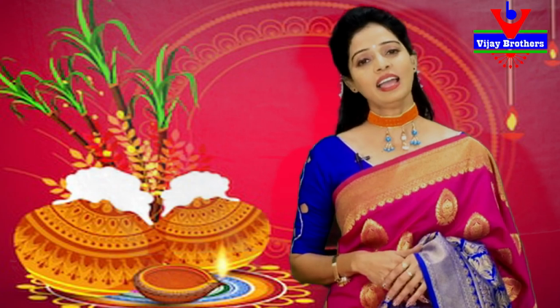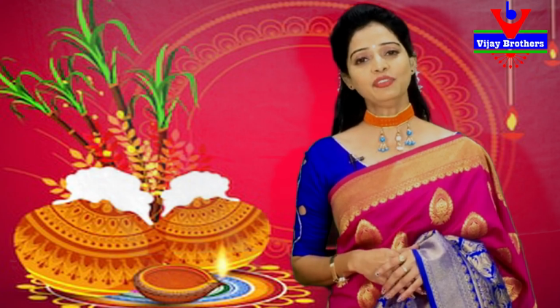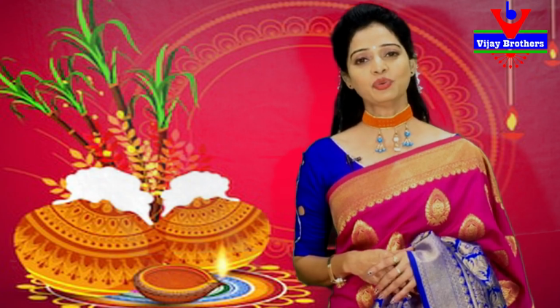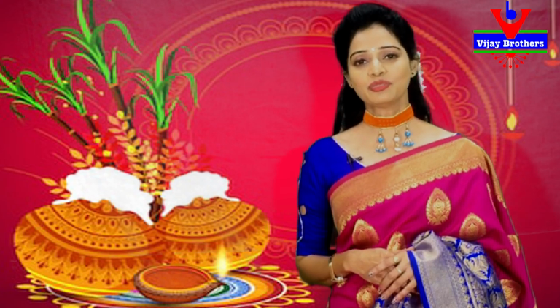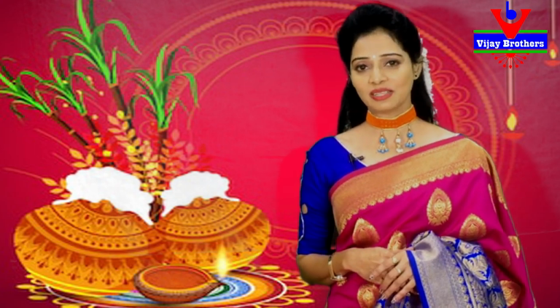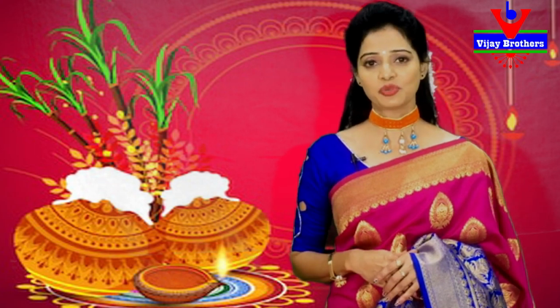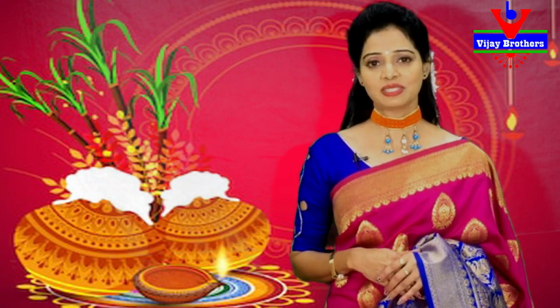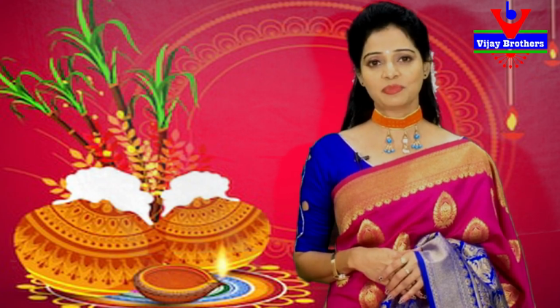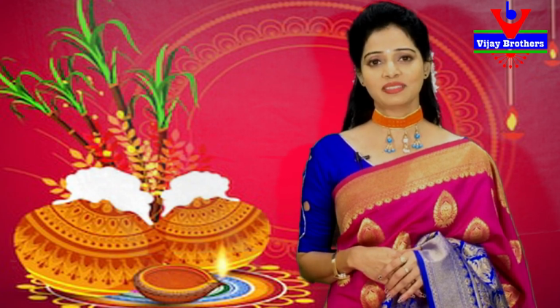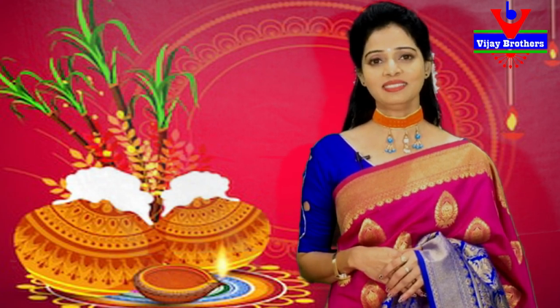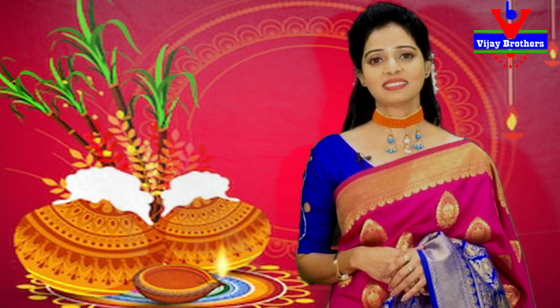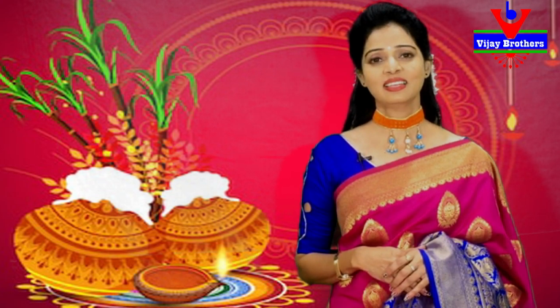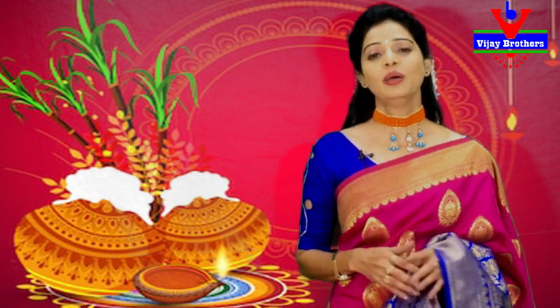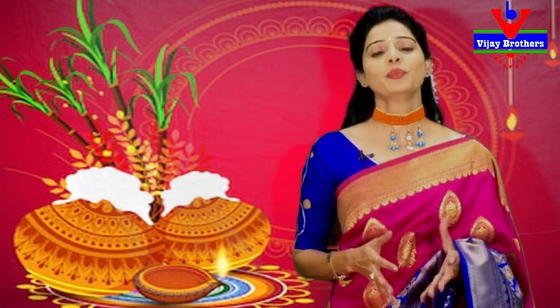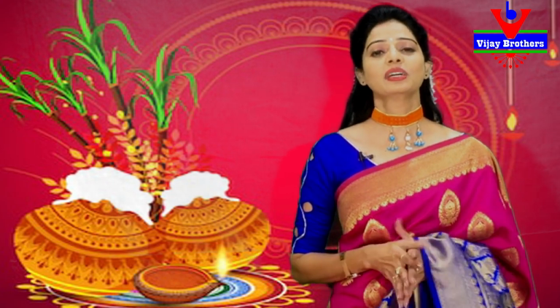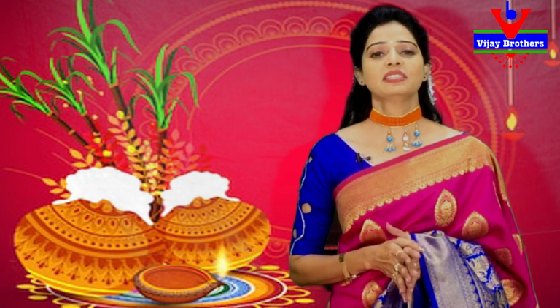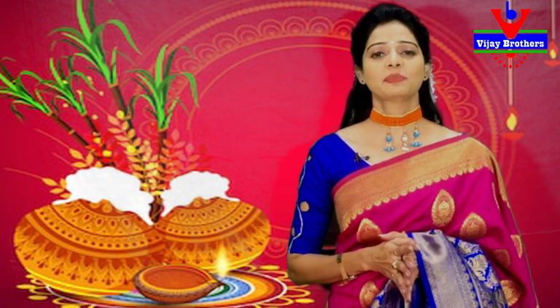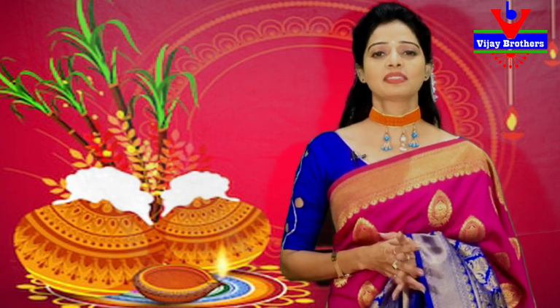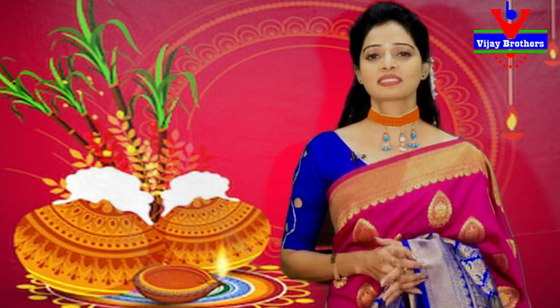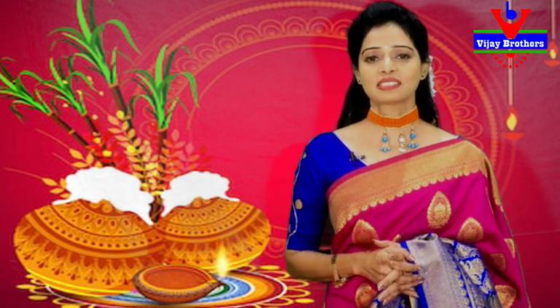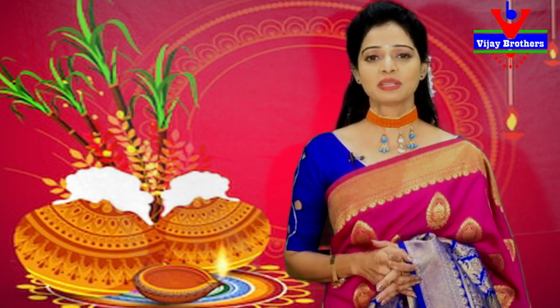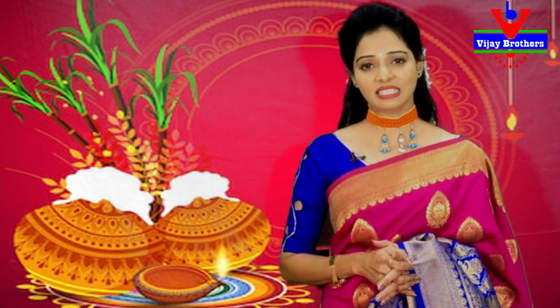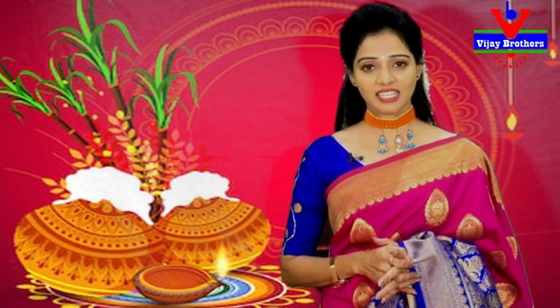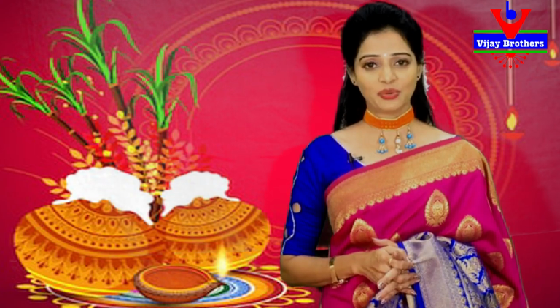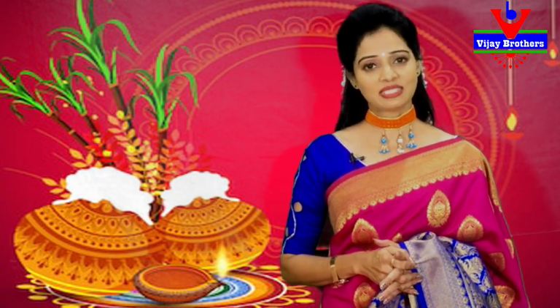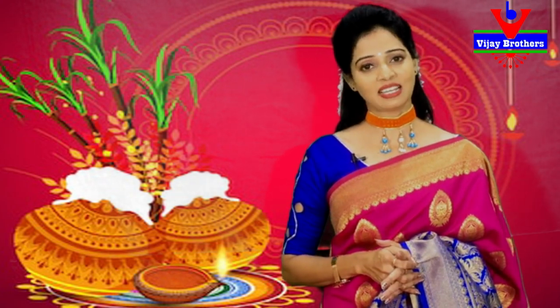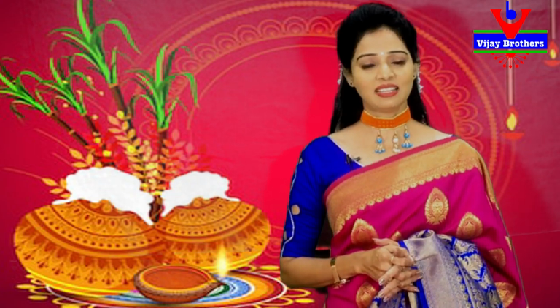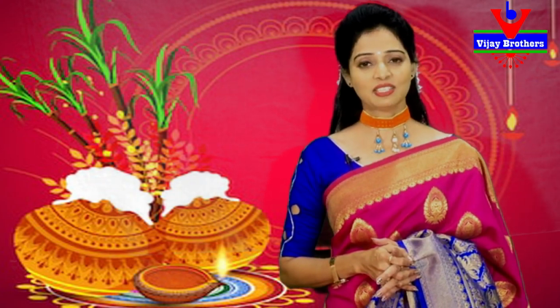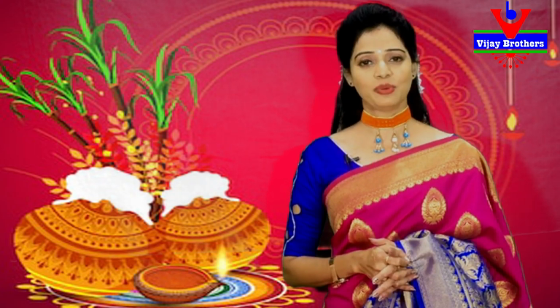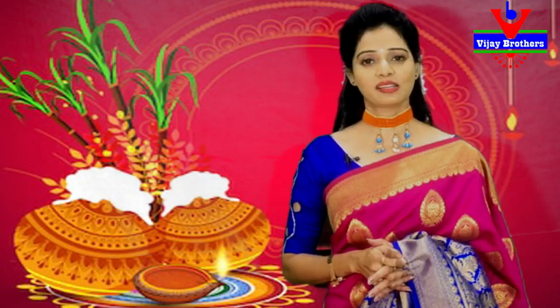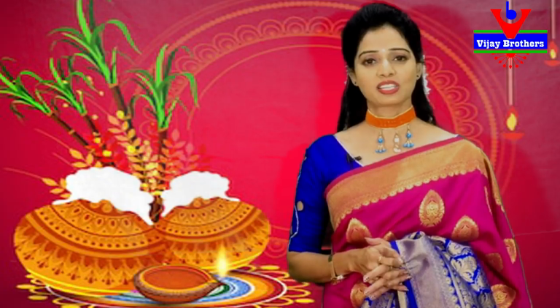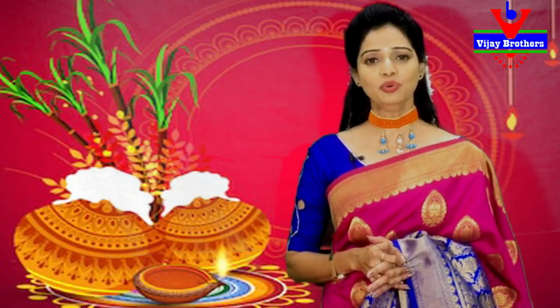Hi viewers, welcome to Vijay Brothers. First of all, Vijay Brothers customers, Sankranti Subha Kangshlu (Sankranti greetings to all our customers).